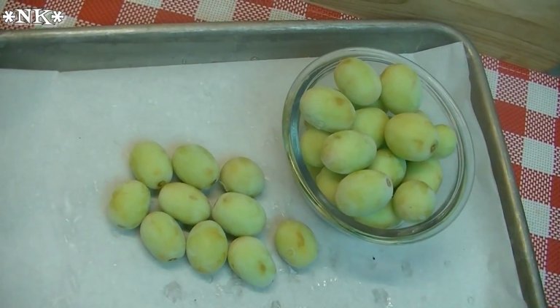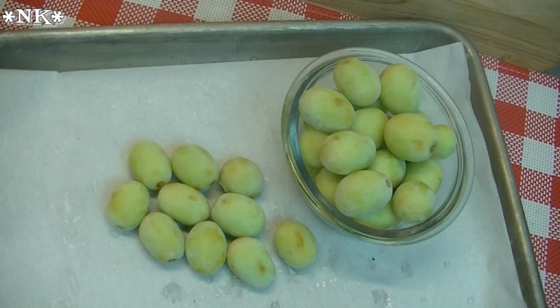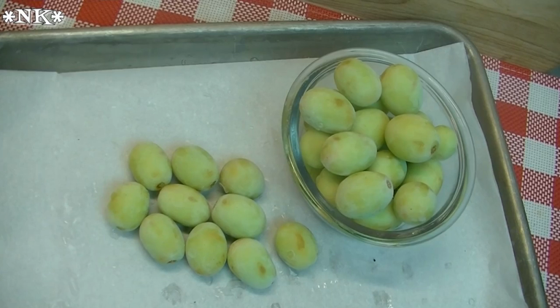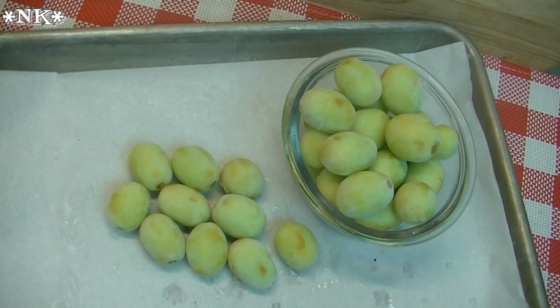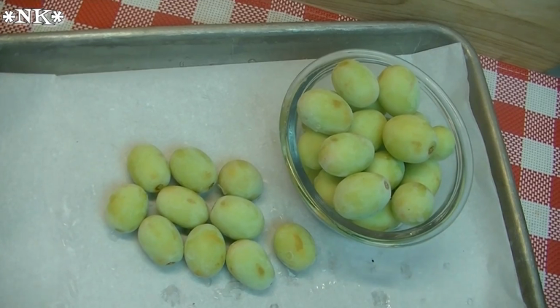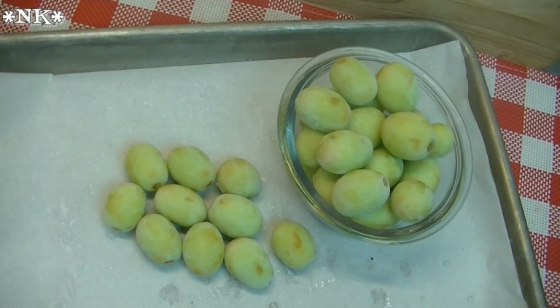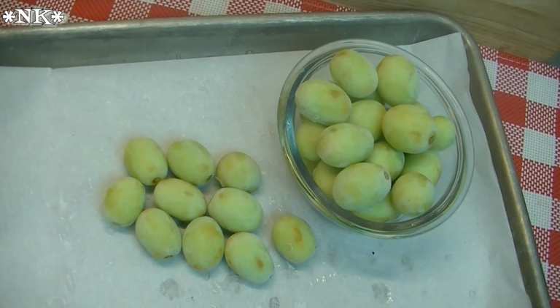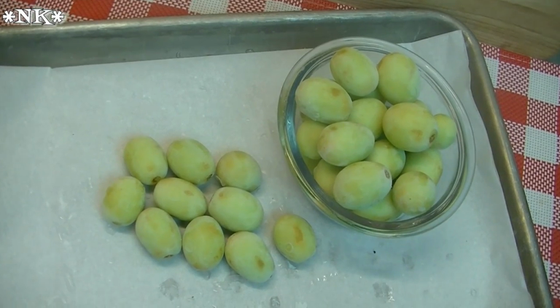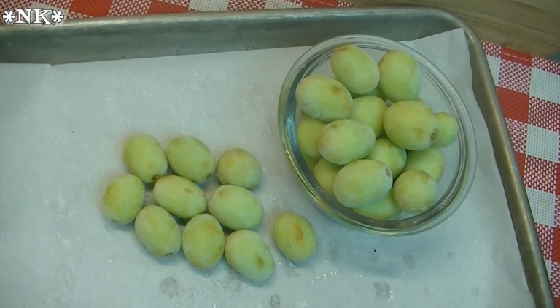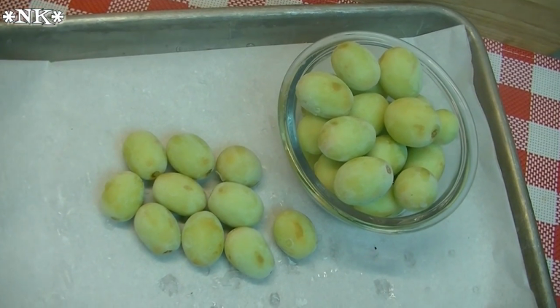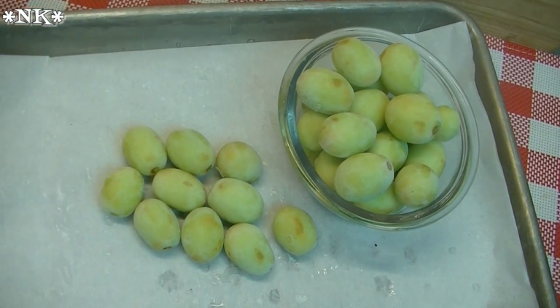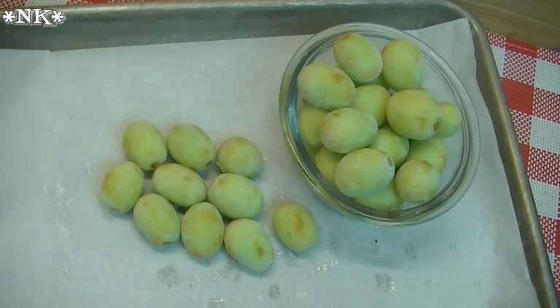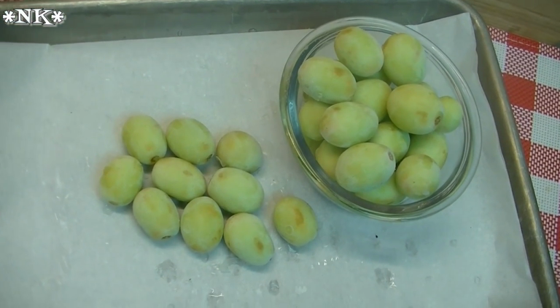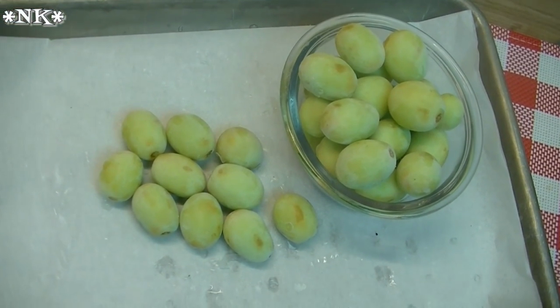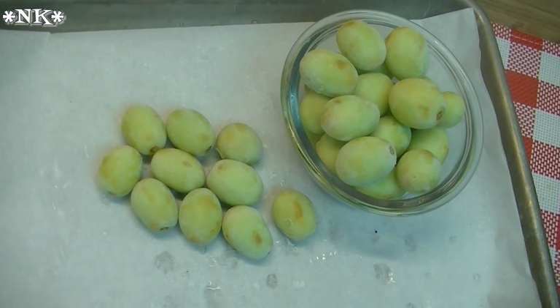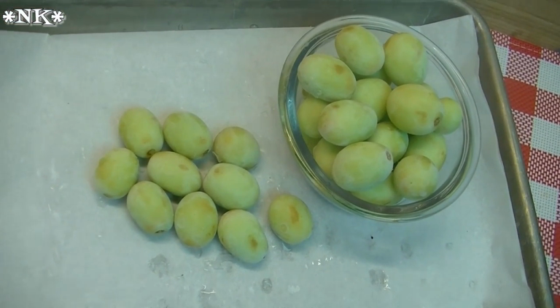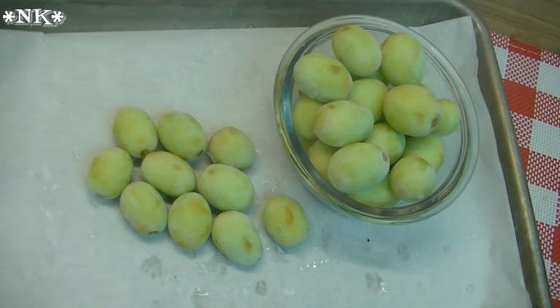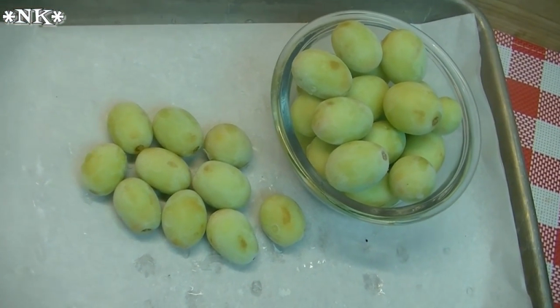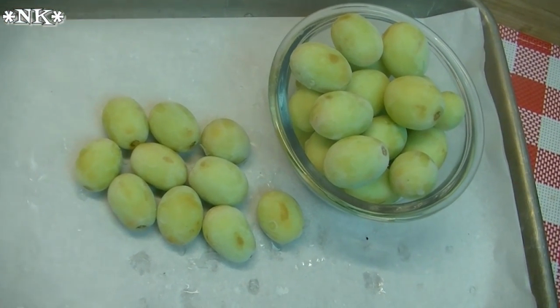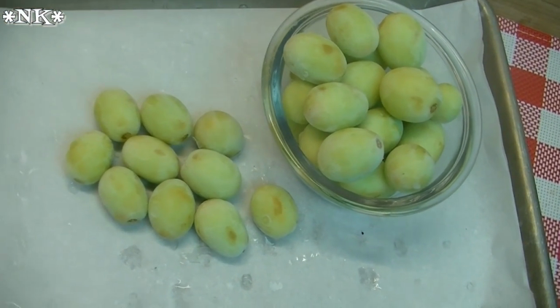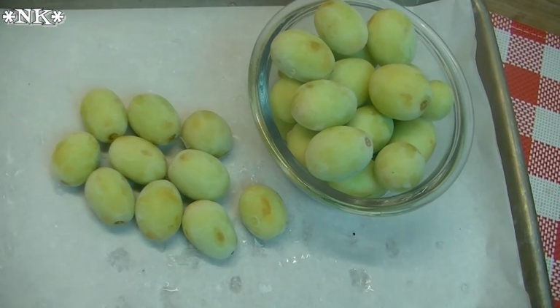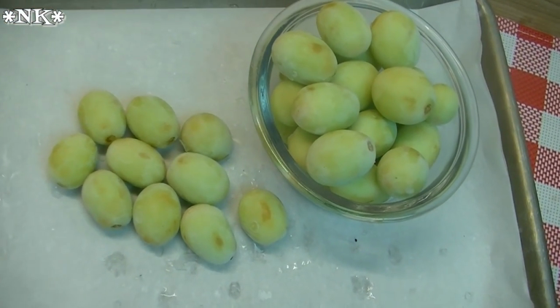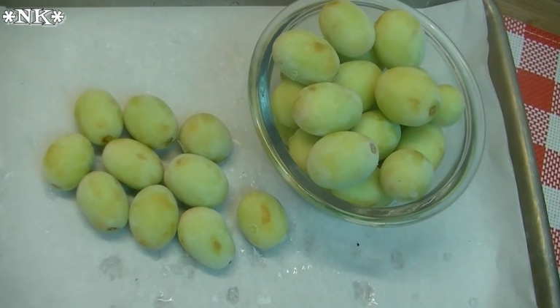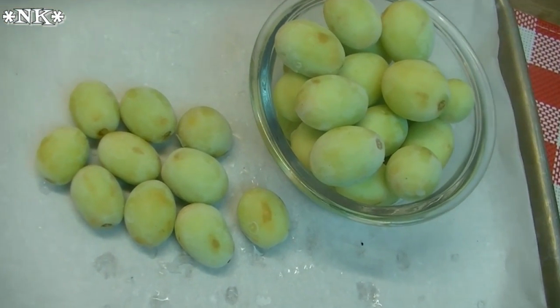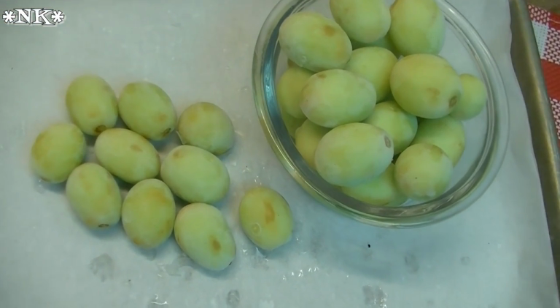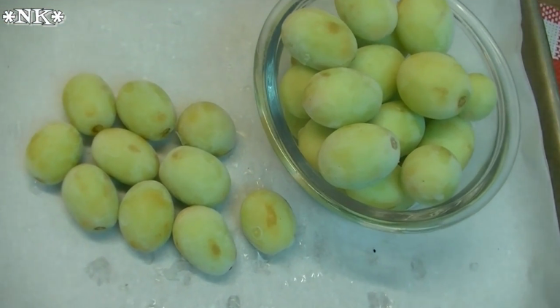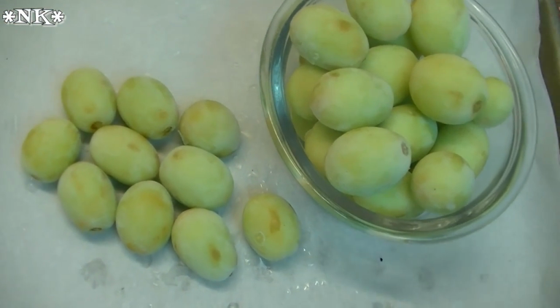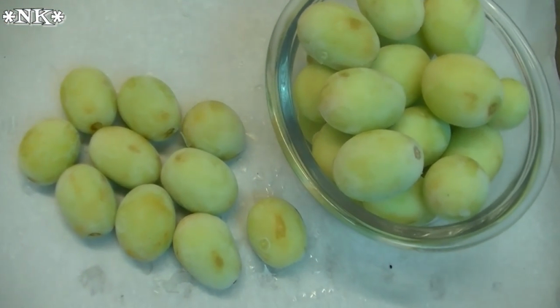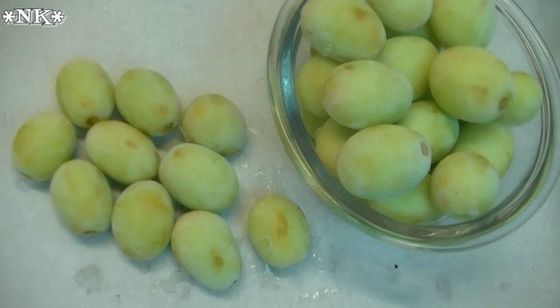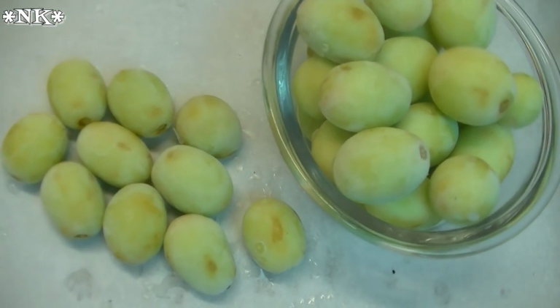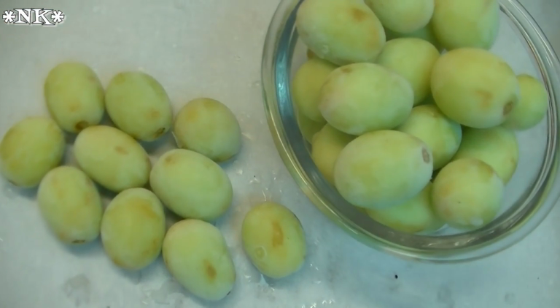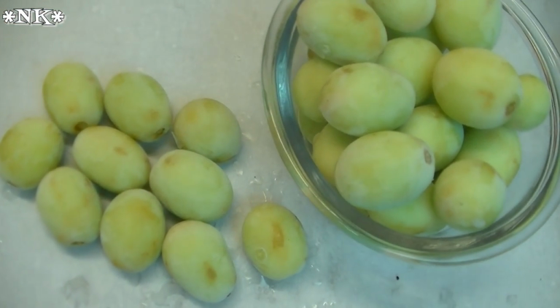Grapes are already sweet from nature. All you have to do is rinse them, lay them on a parchment-lined sheet pan, stick them in the freezer for a couple of hours, then transfer them to a zip-lock bag so your kids can reach in and grab them whenever they want. Healthy summer snack number two: frozen grapes.